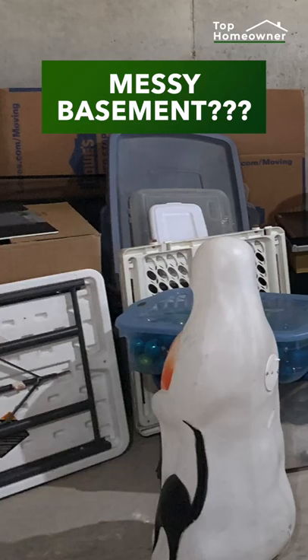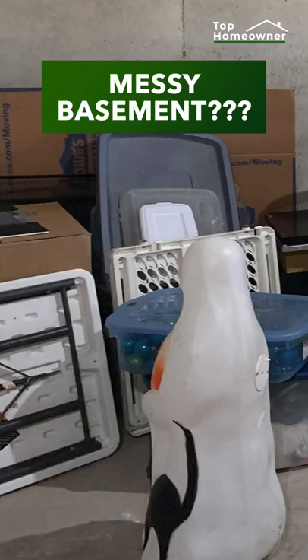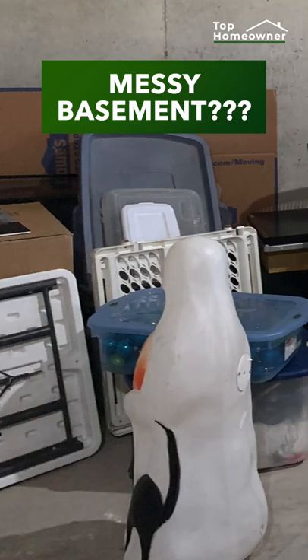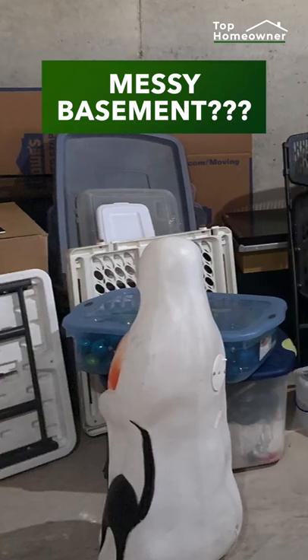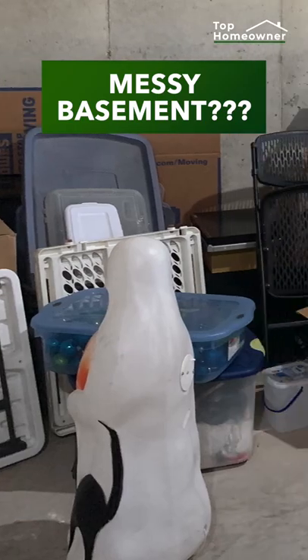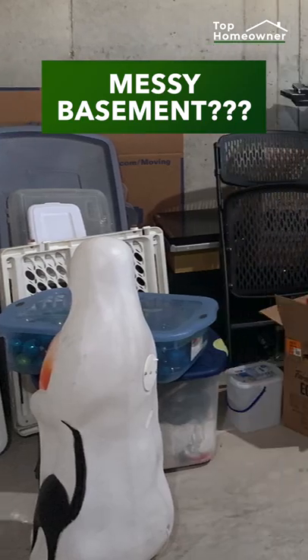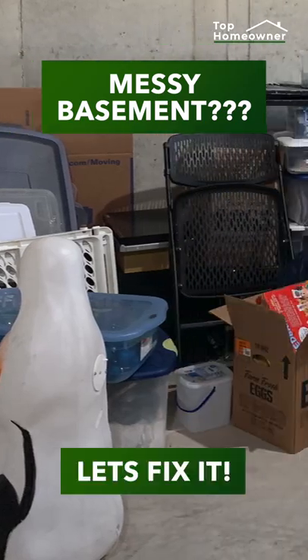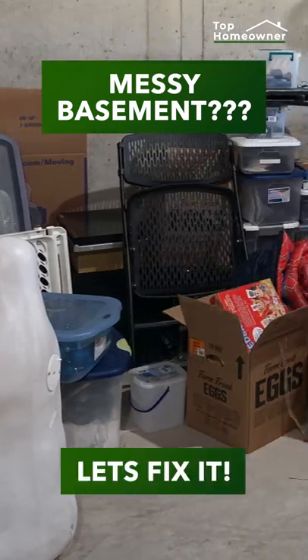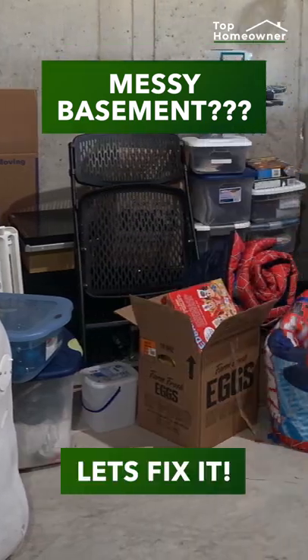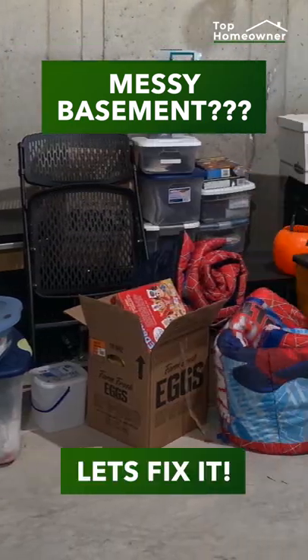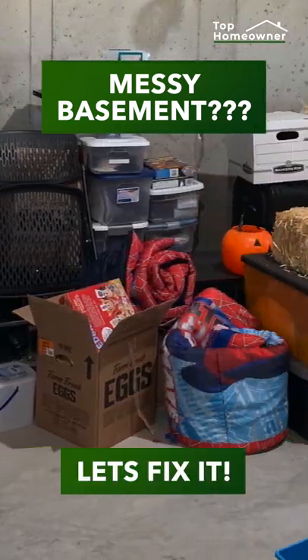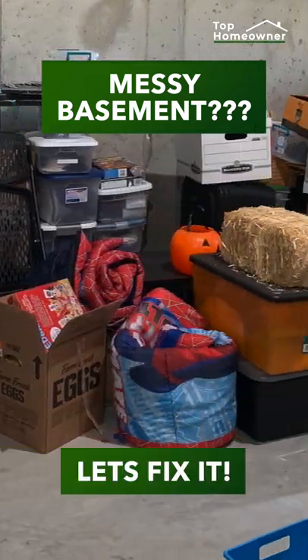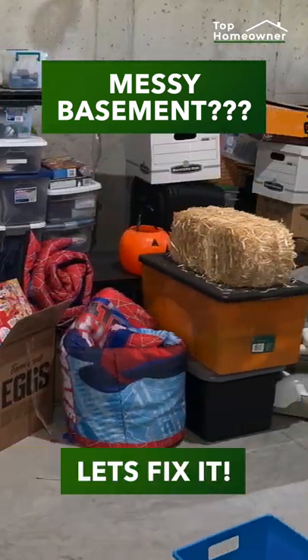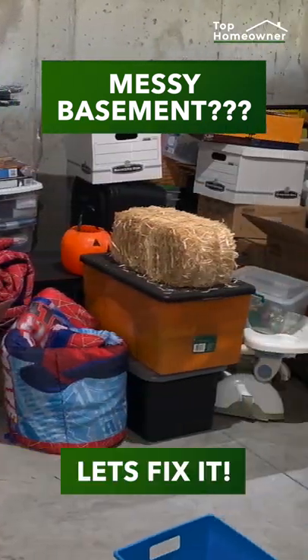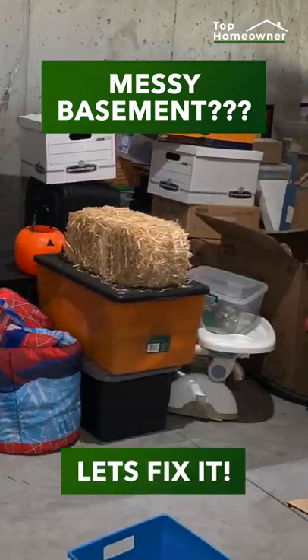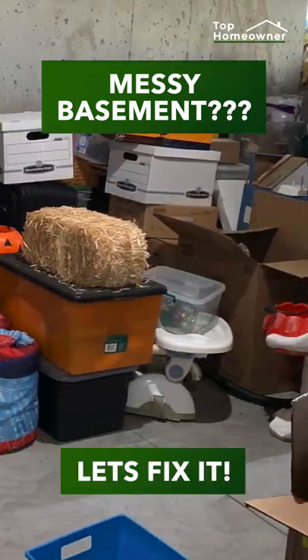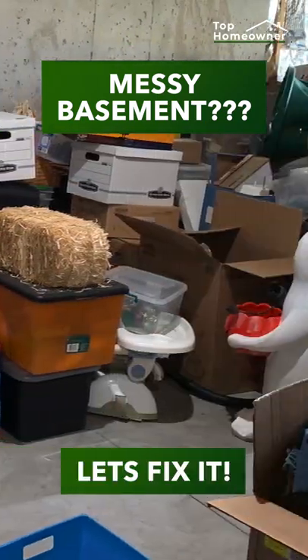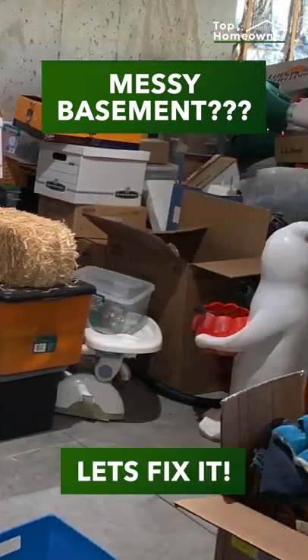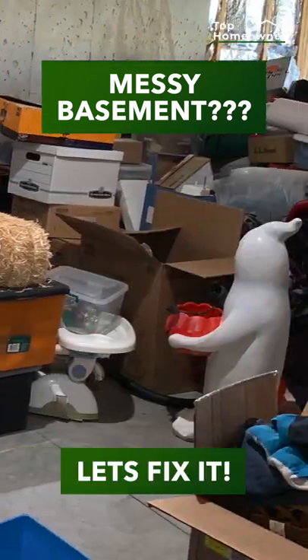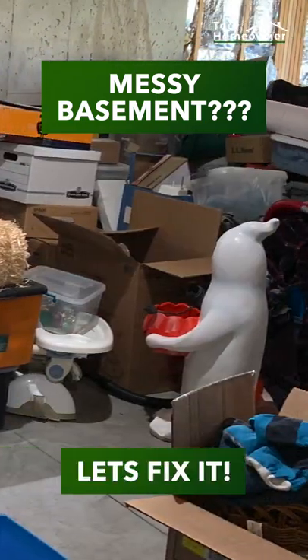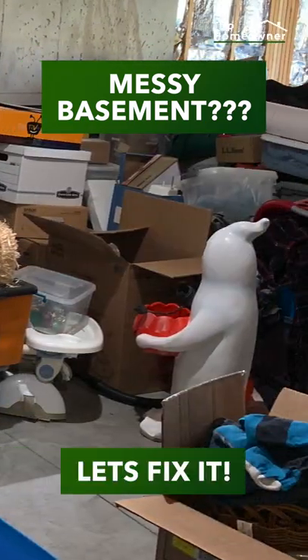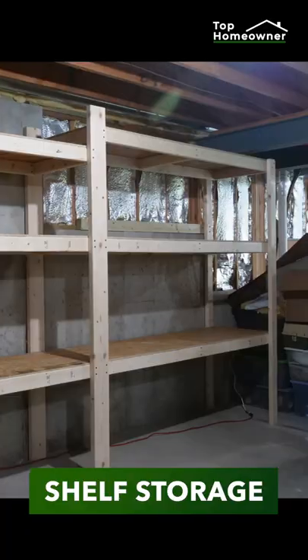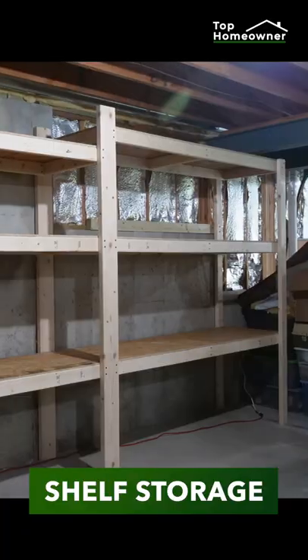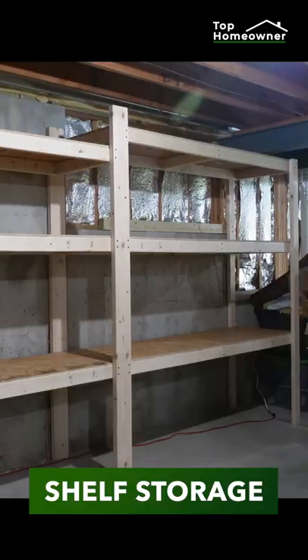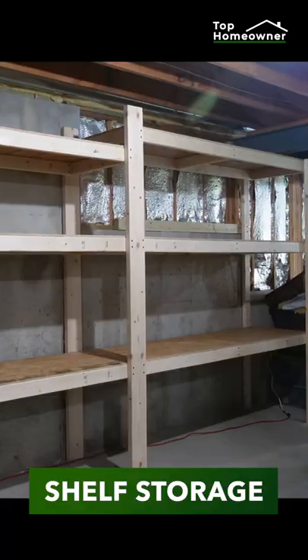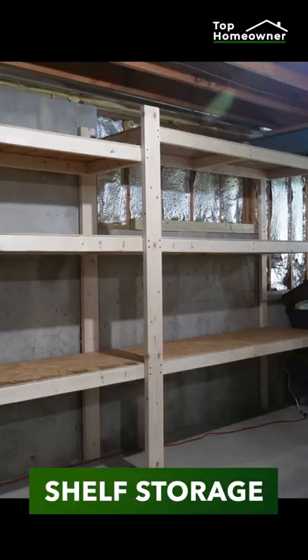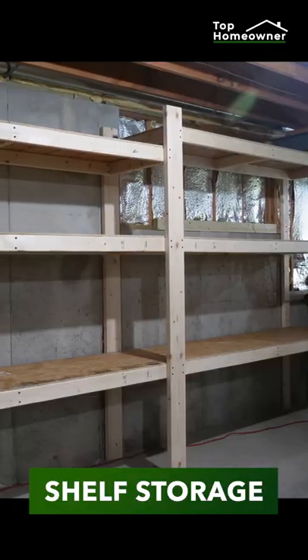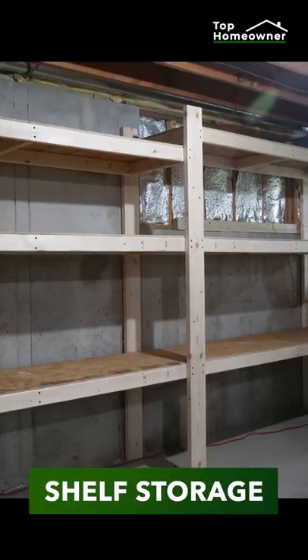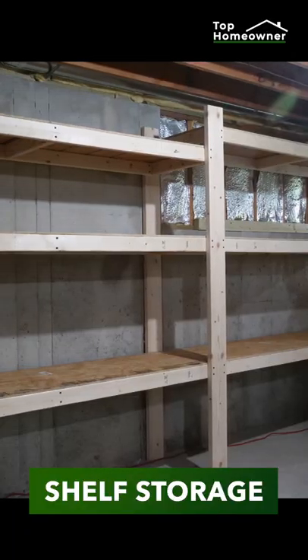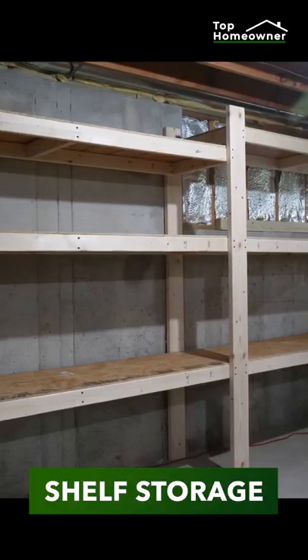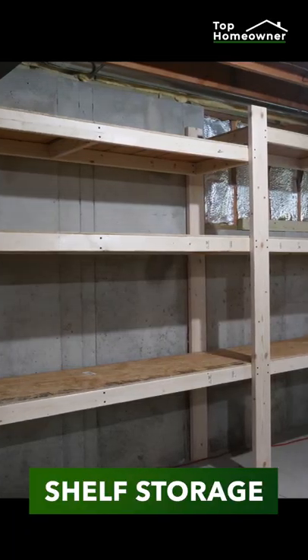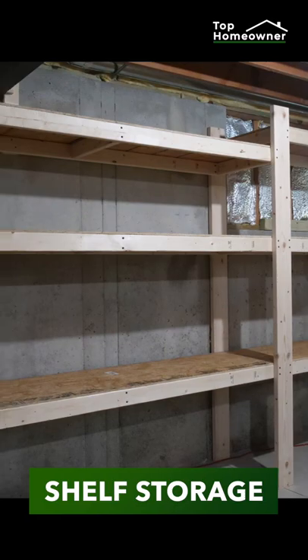I can't find anything in this basement. Let's fix it. Let's build some quick and easy wooden shelves.